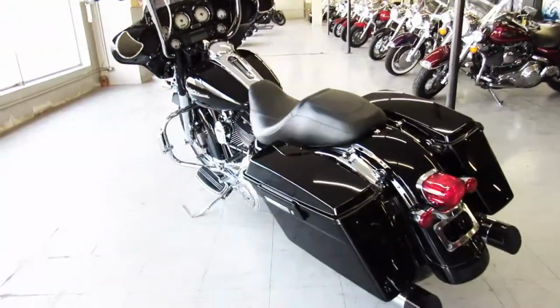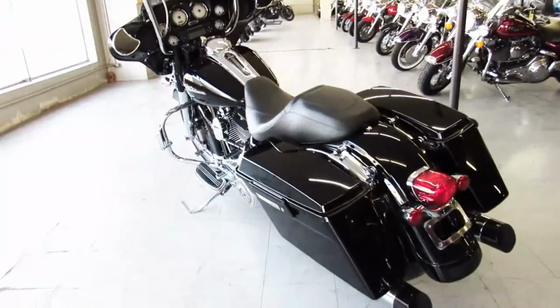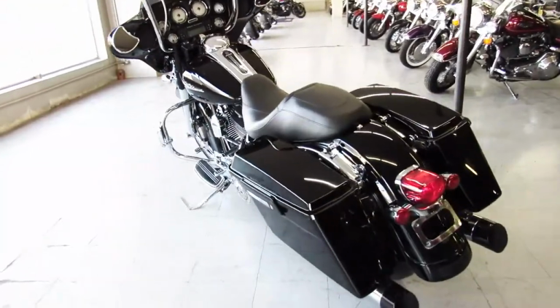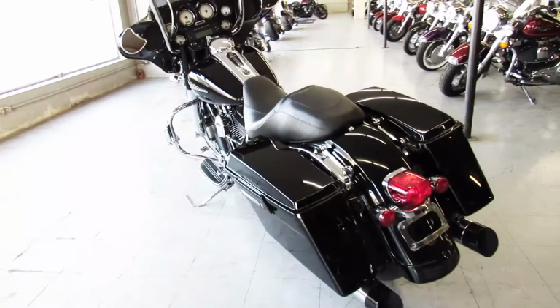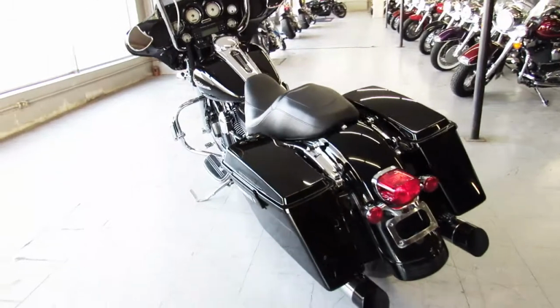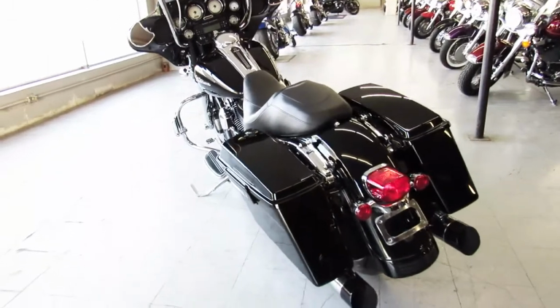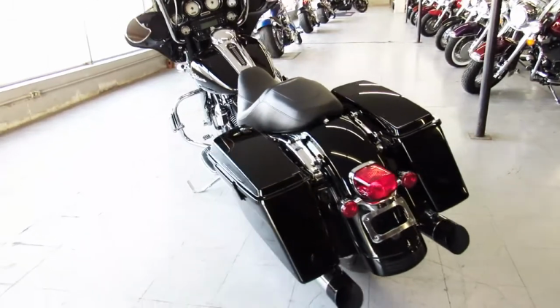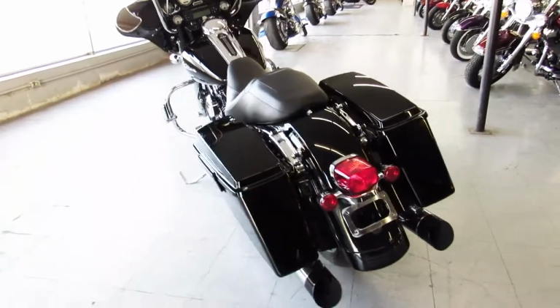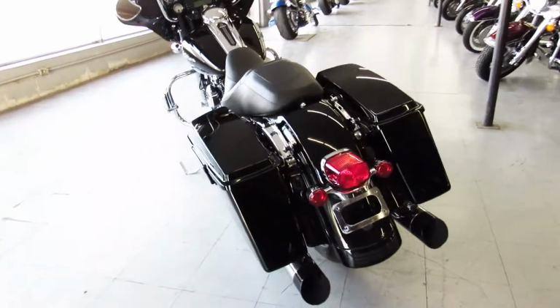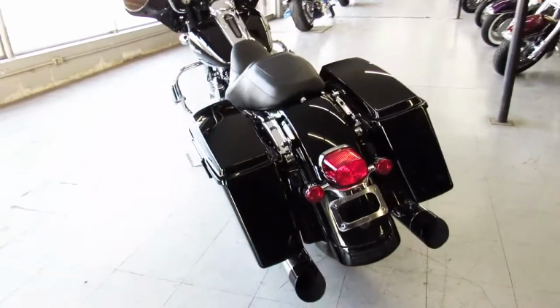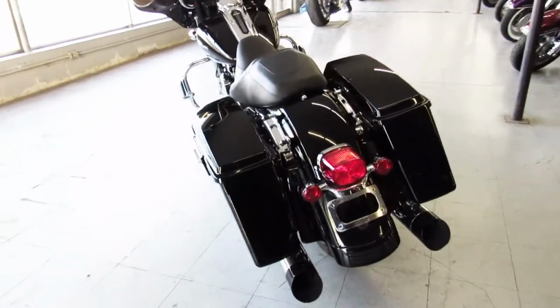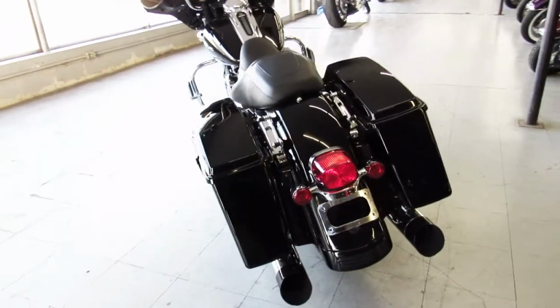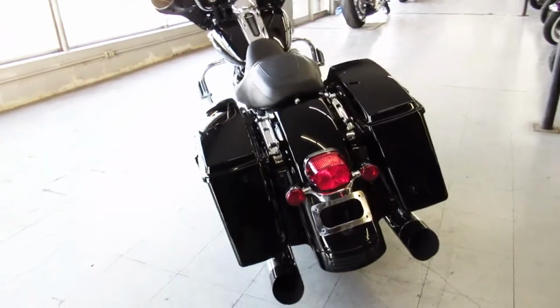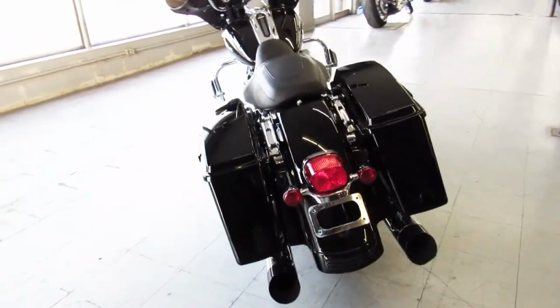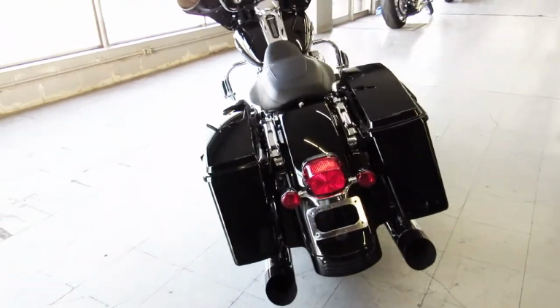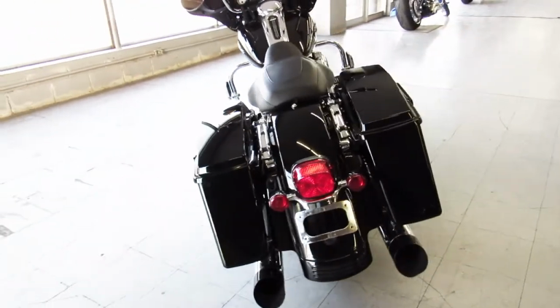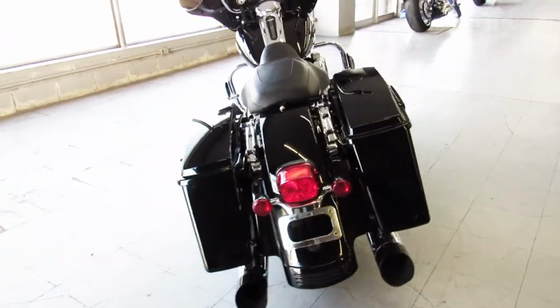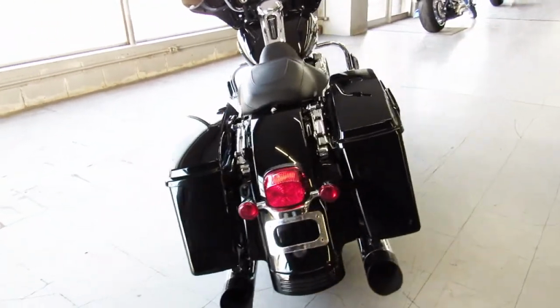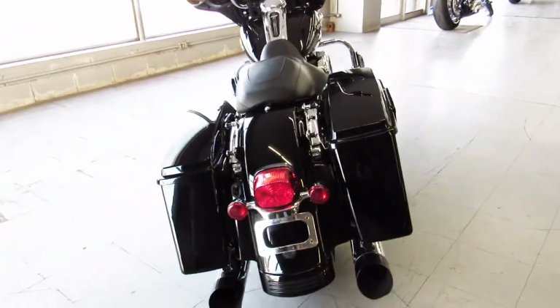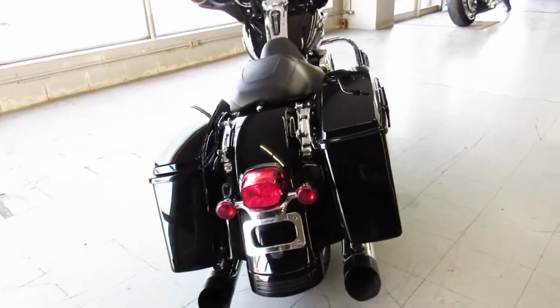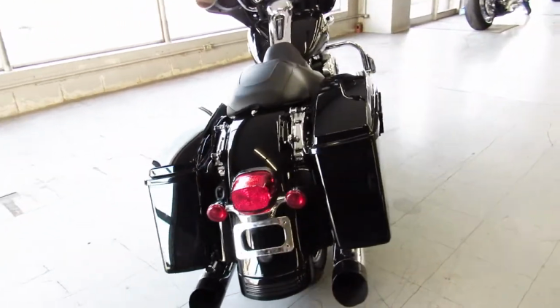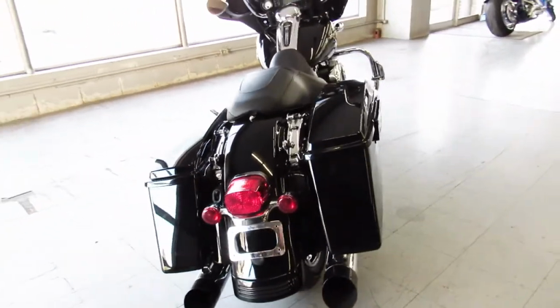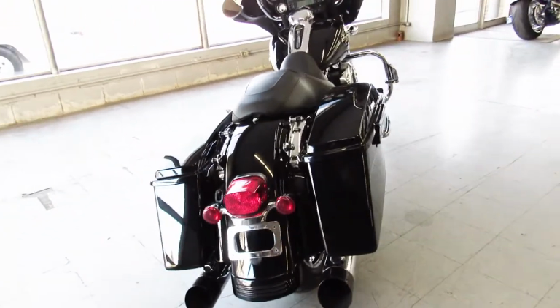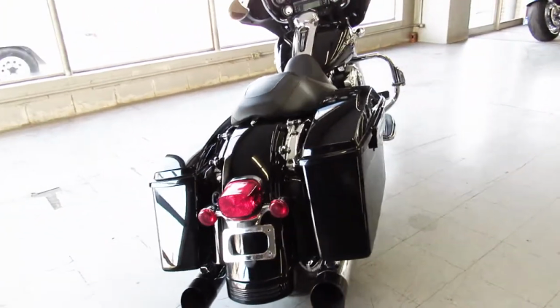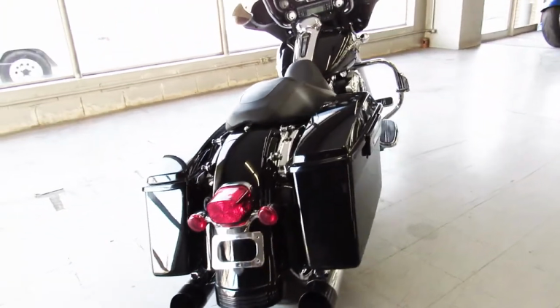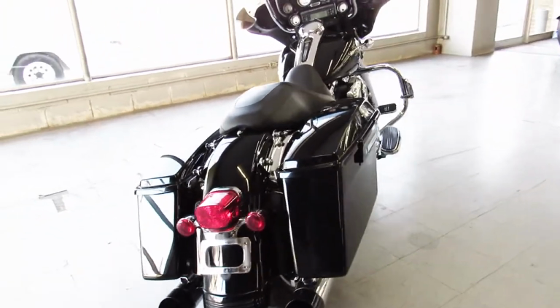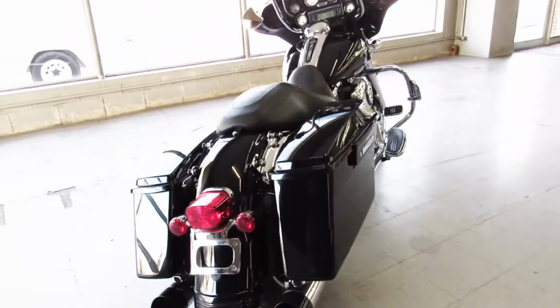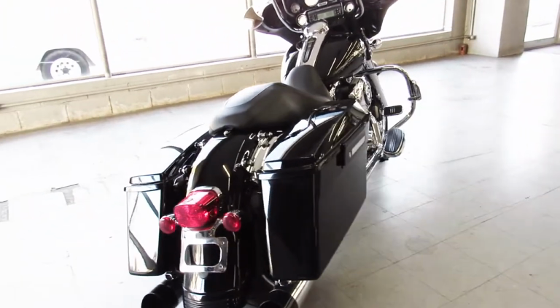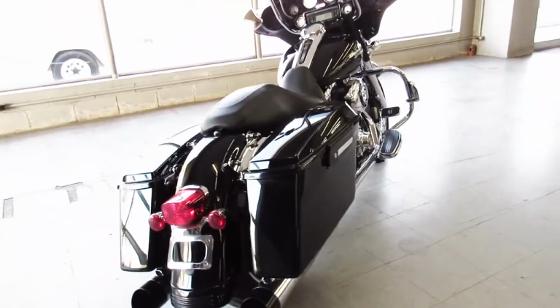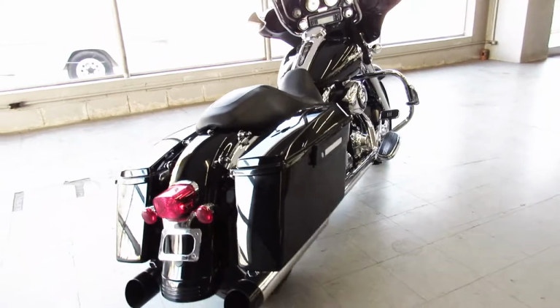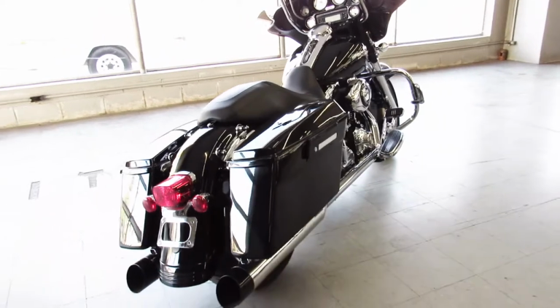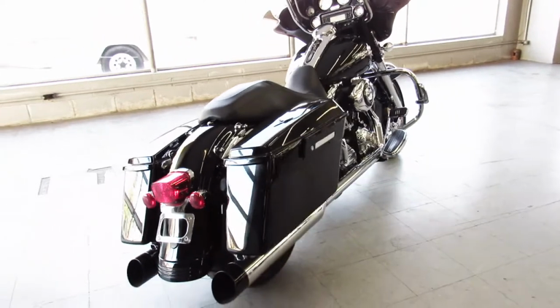First person who sits on it is going to buy it — it's nice. 2009 Street Glide, only $10,900.